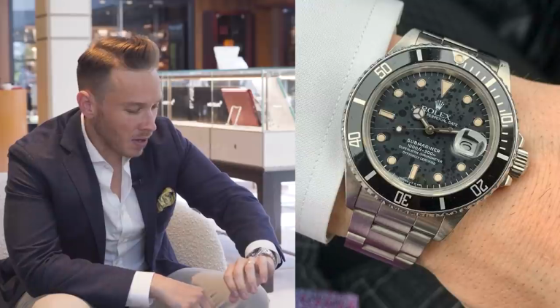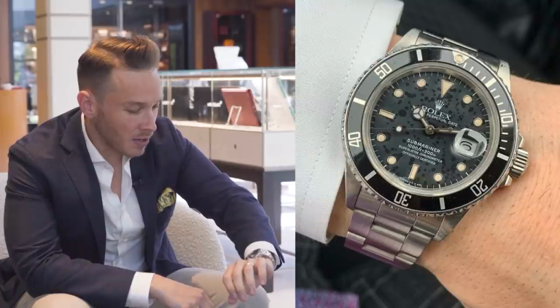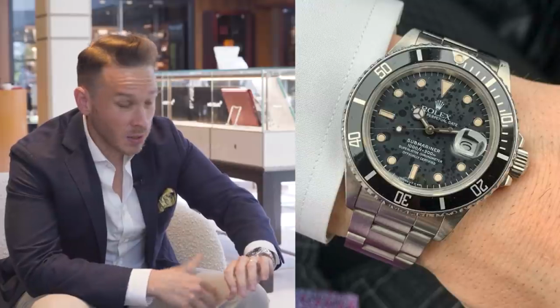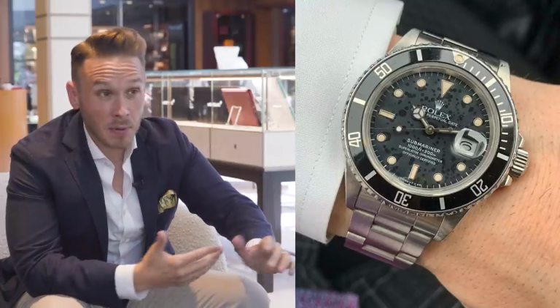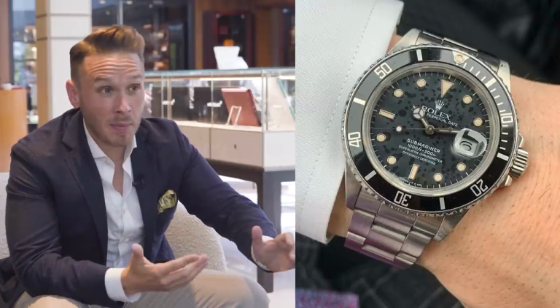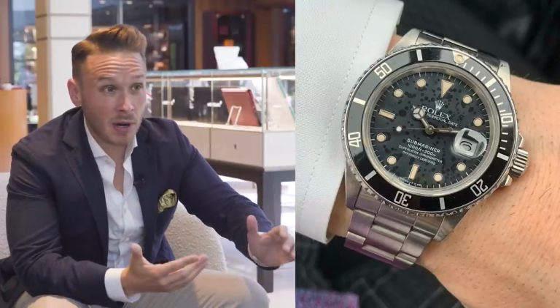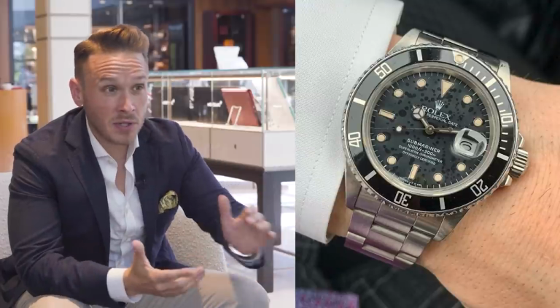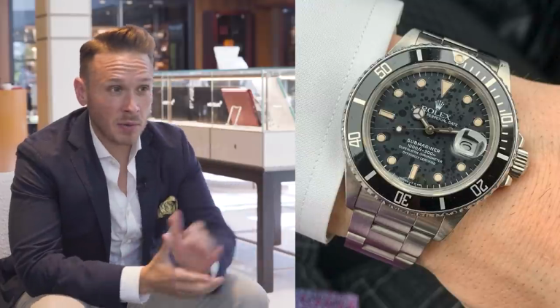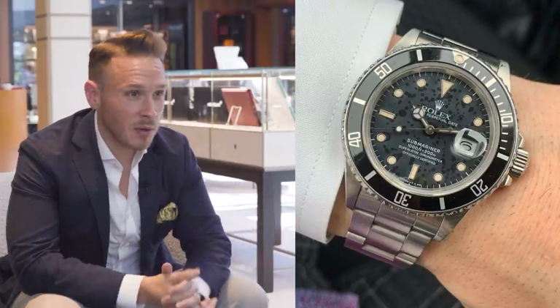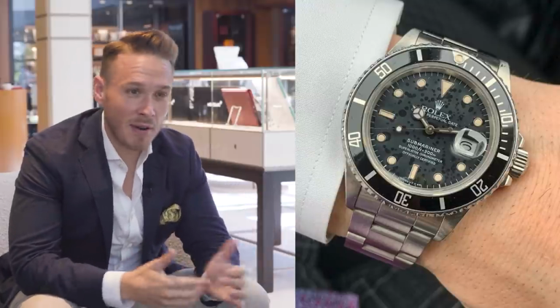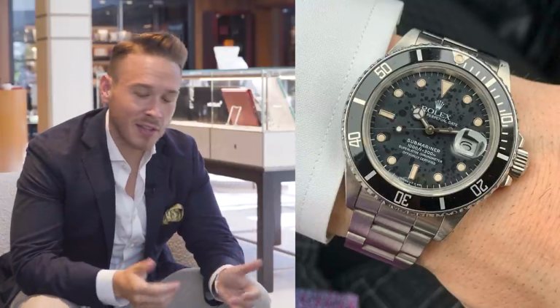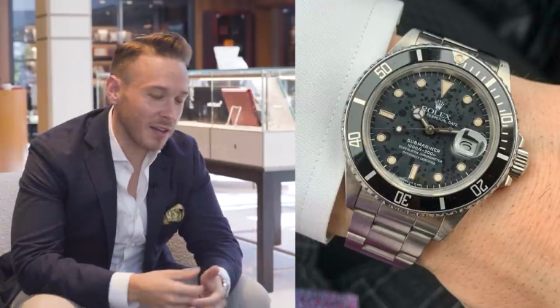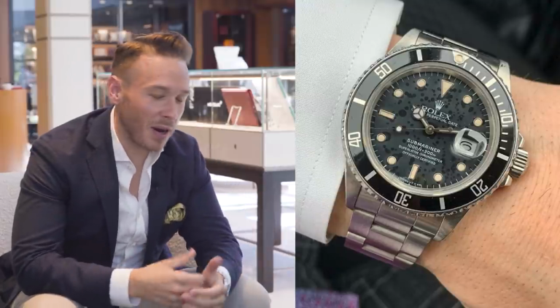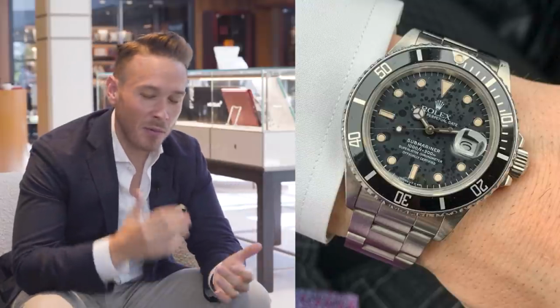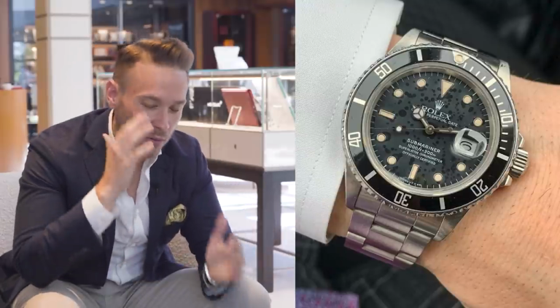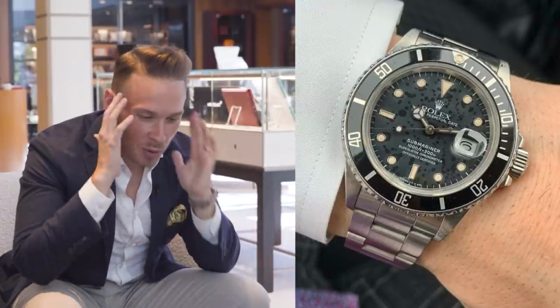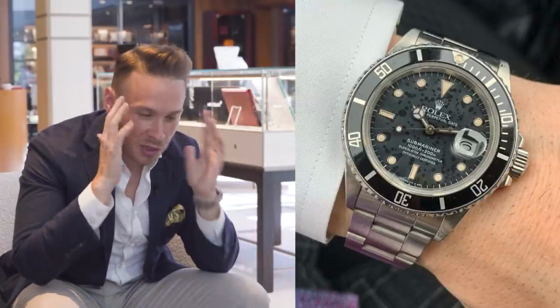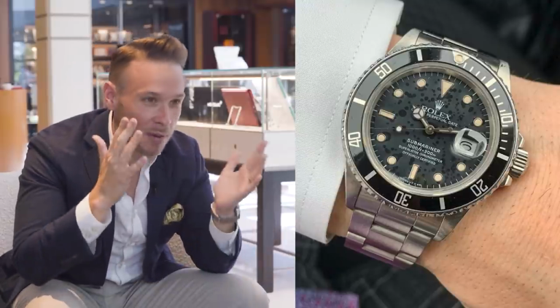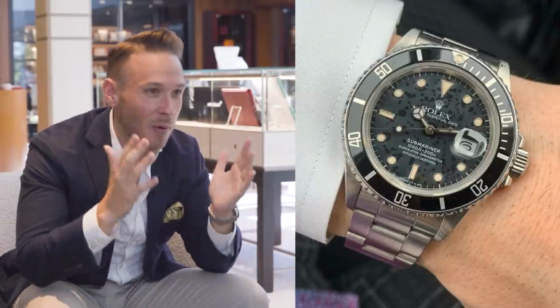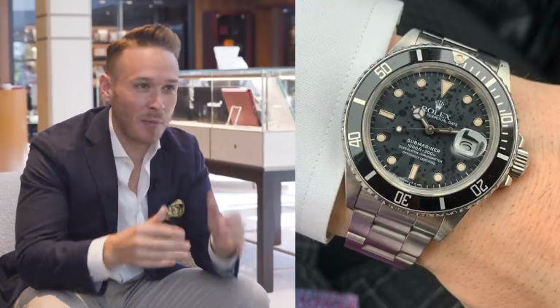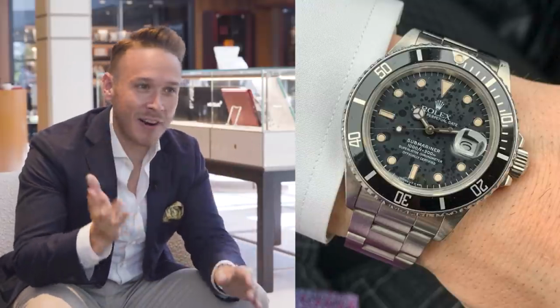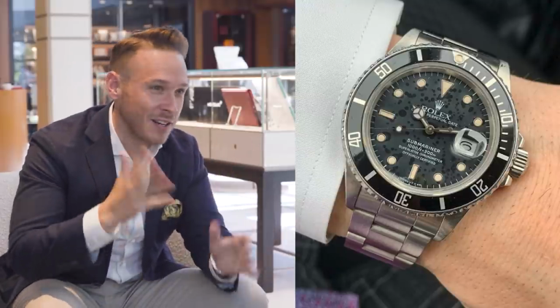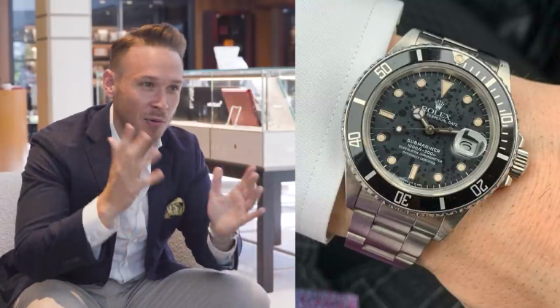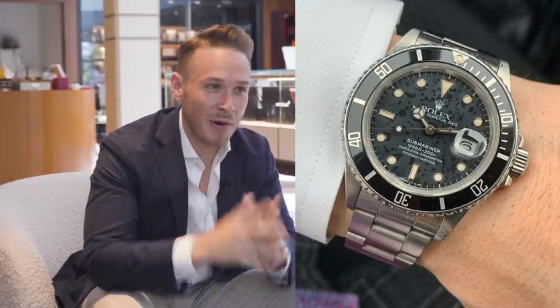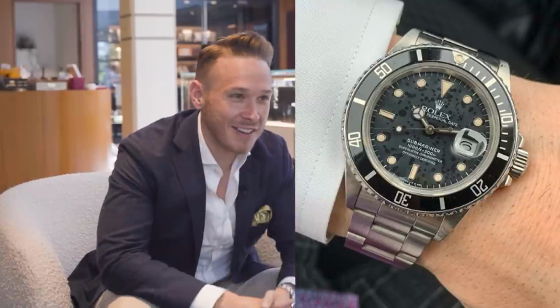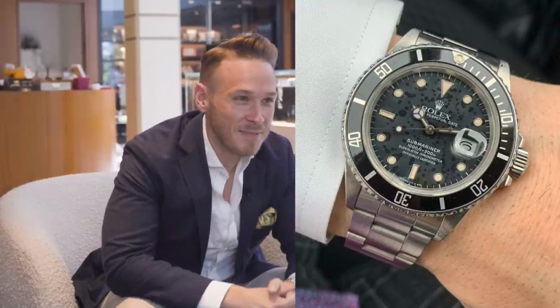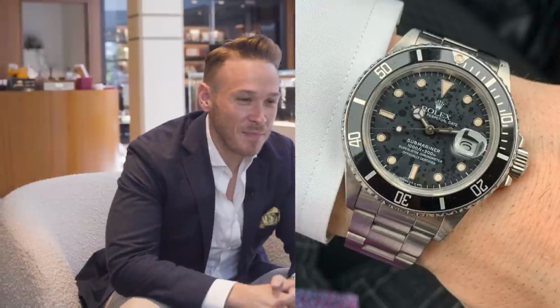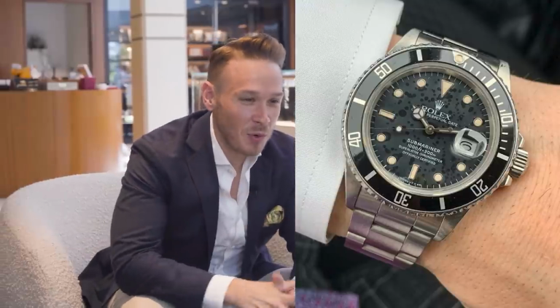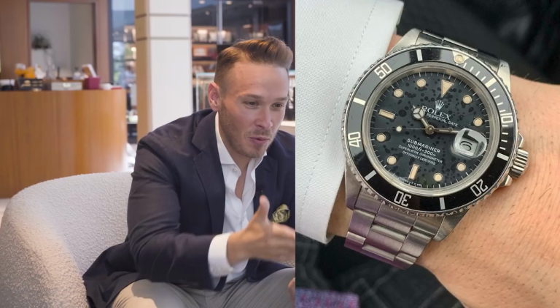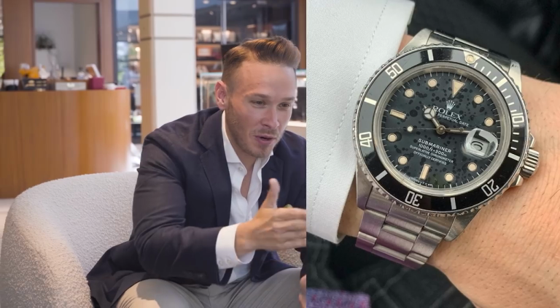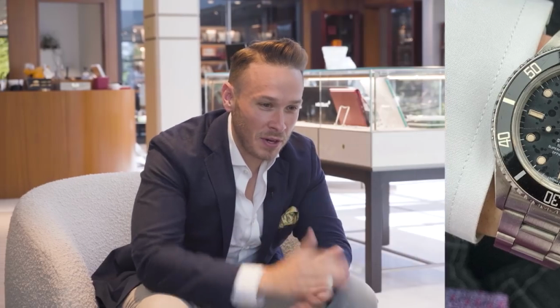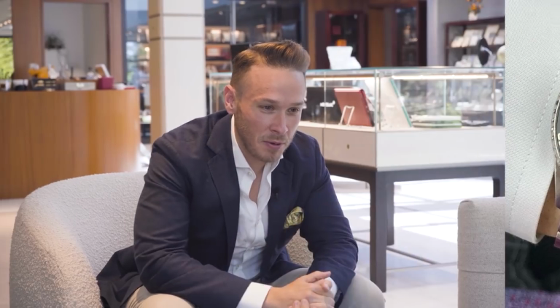But you know what, it's become my go-to. When I want to think about what I'm wearing, I just throw it on. What about you?